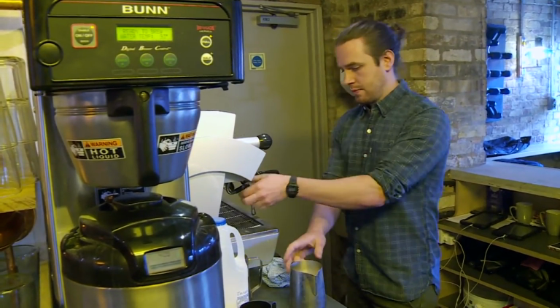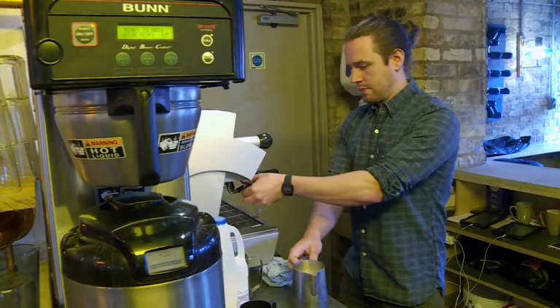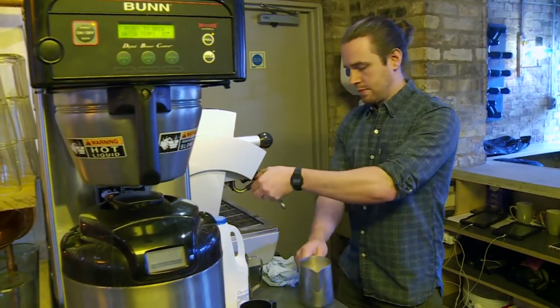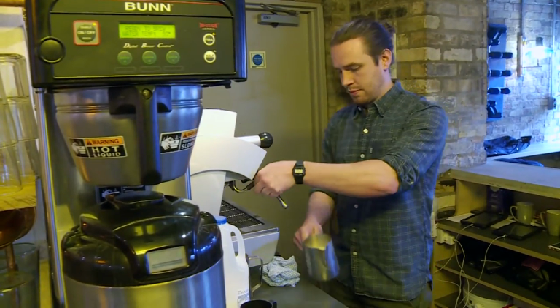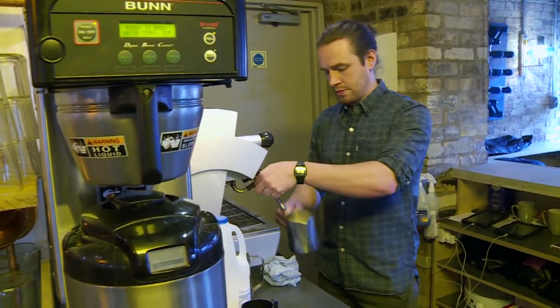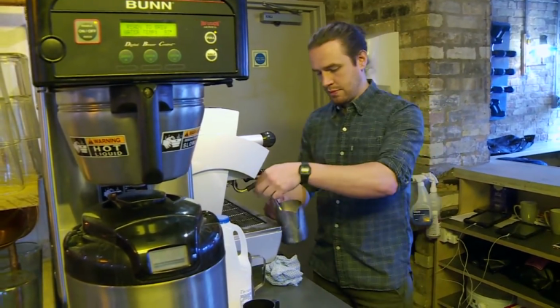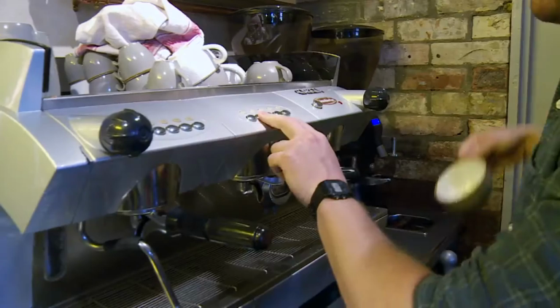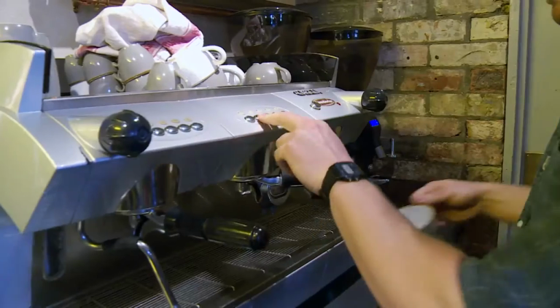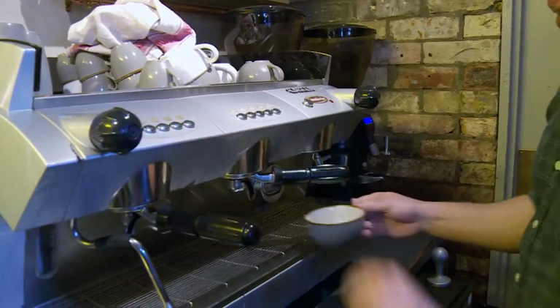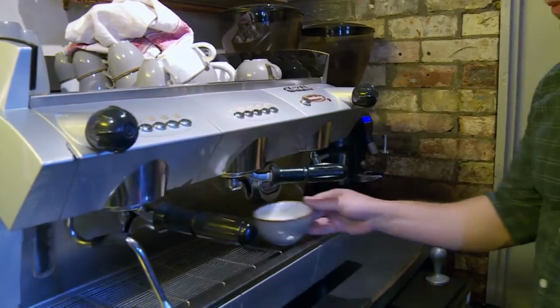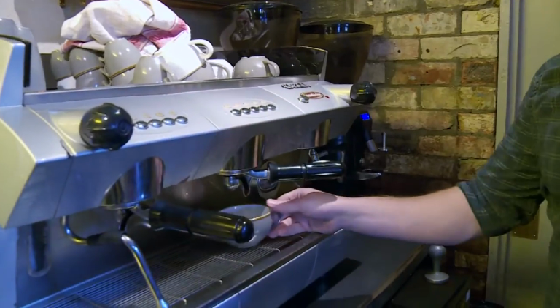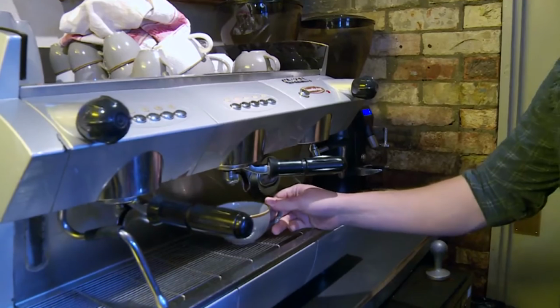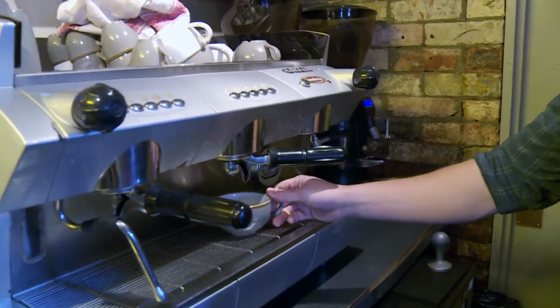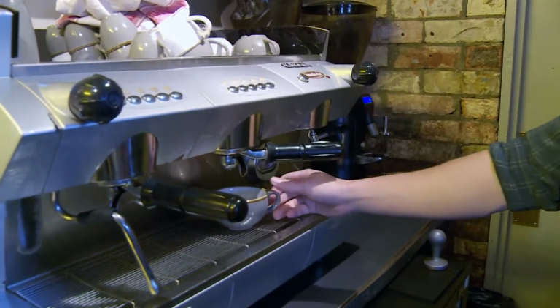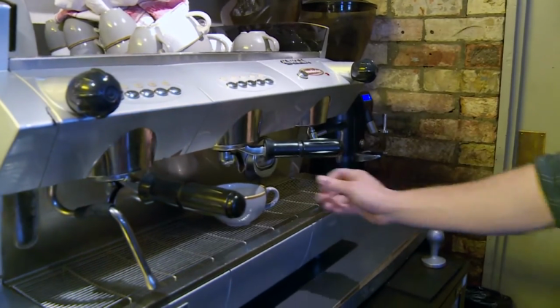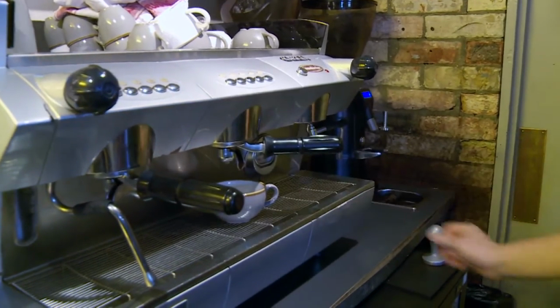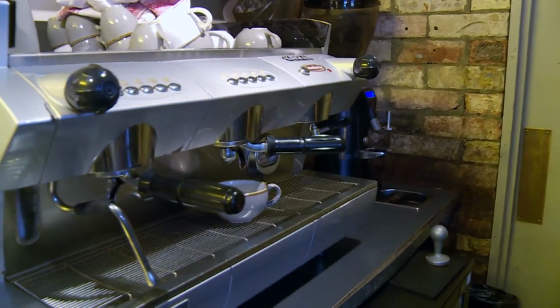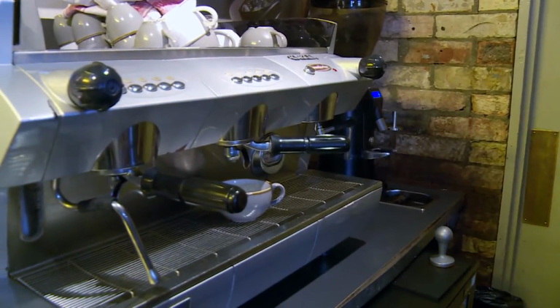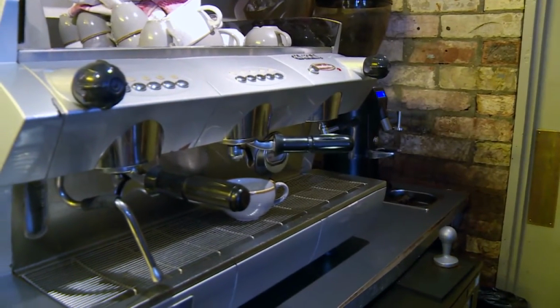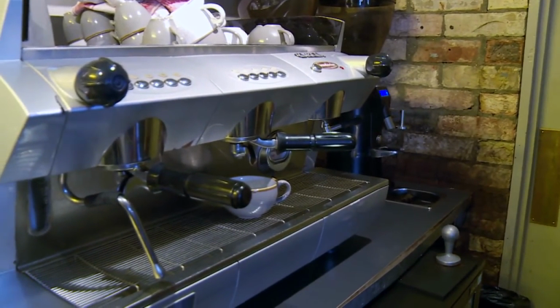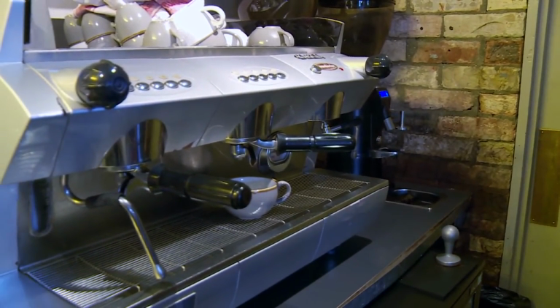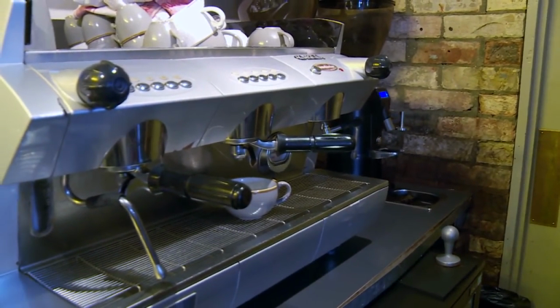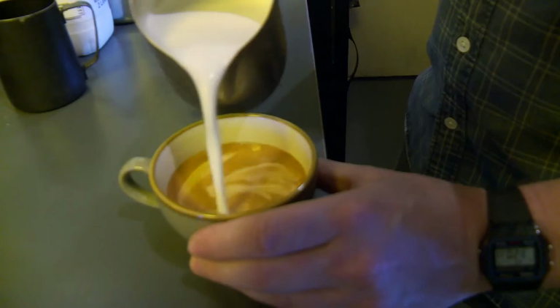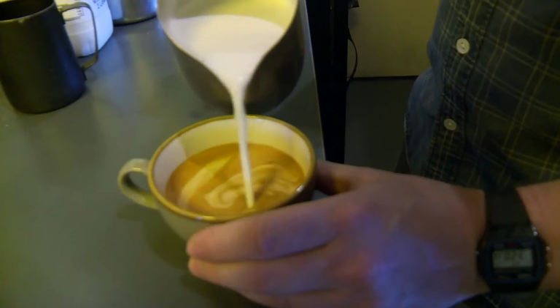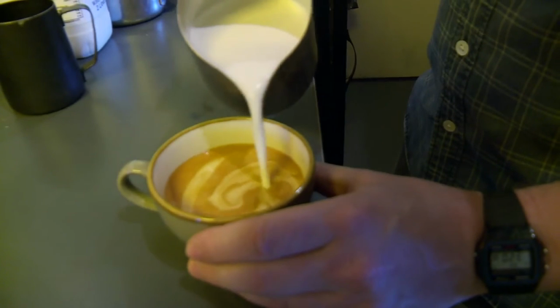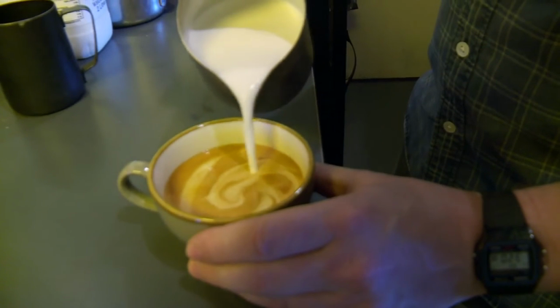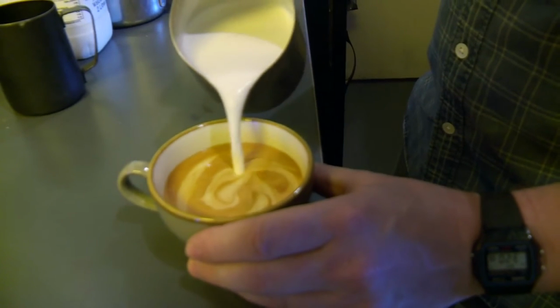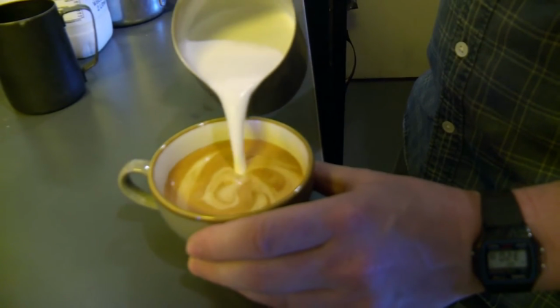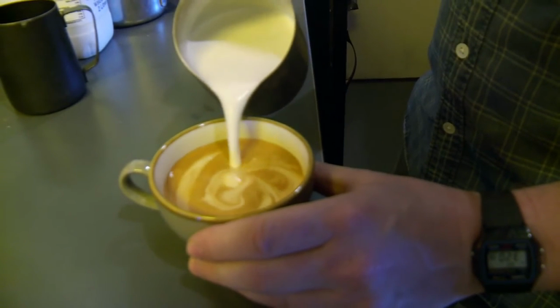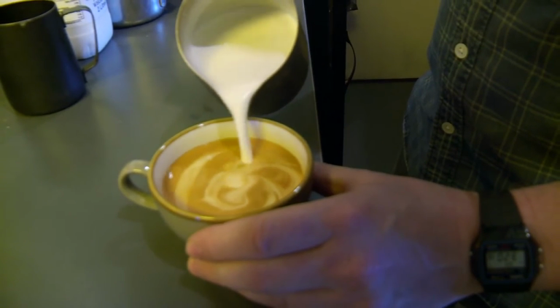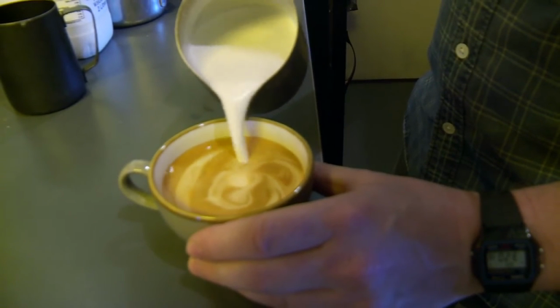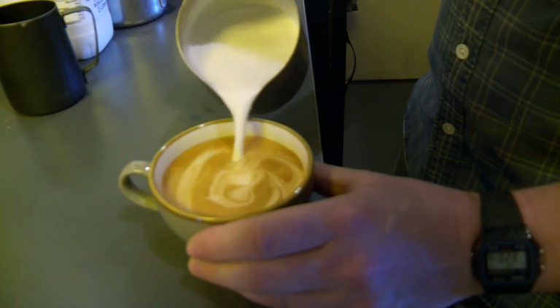An after lunch coffee at the Millworks in Cambridge, one of 55 million cups we consume every day.